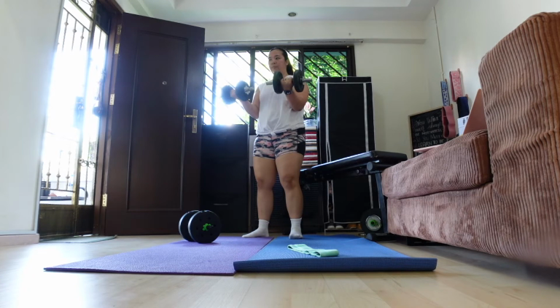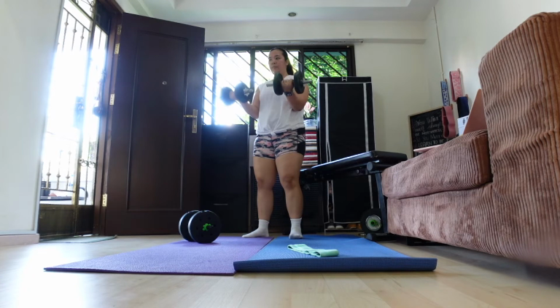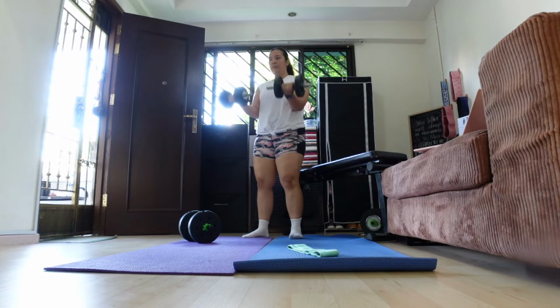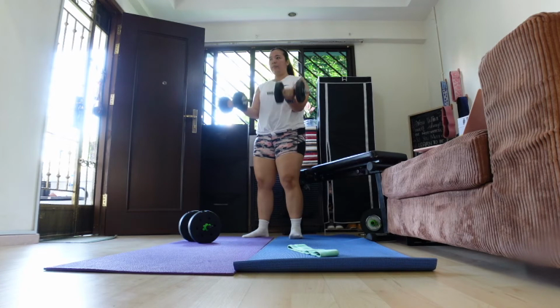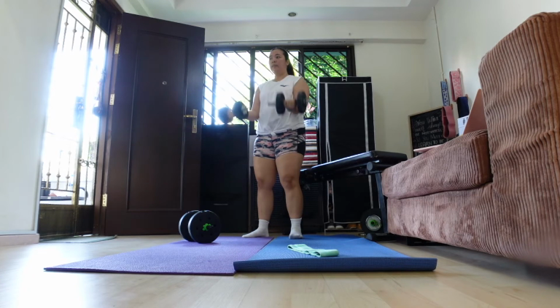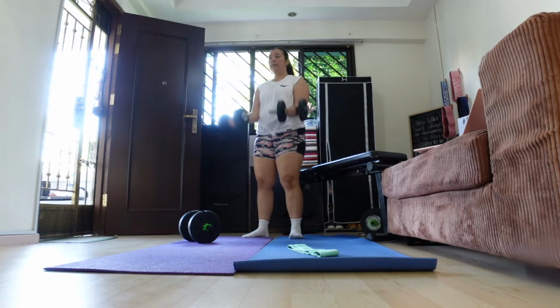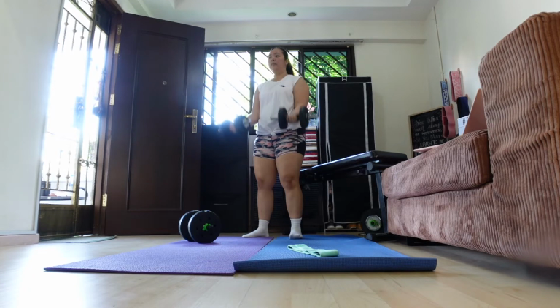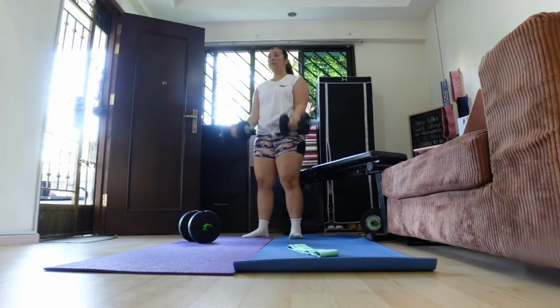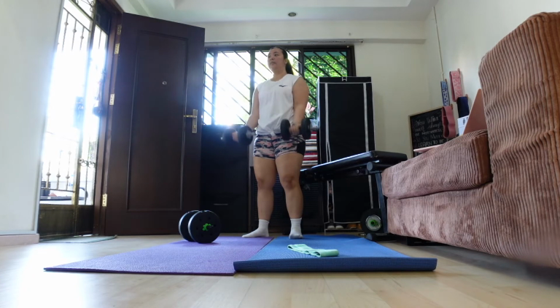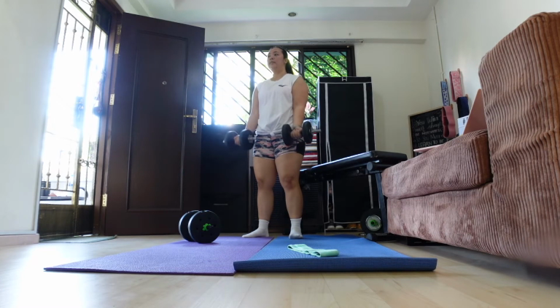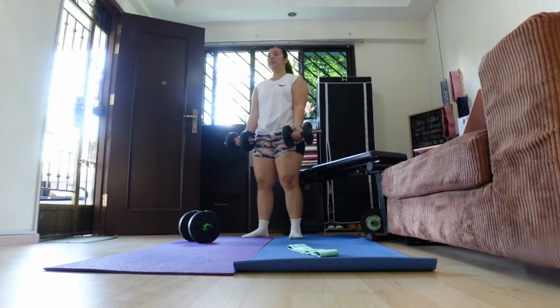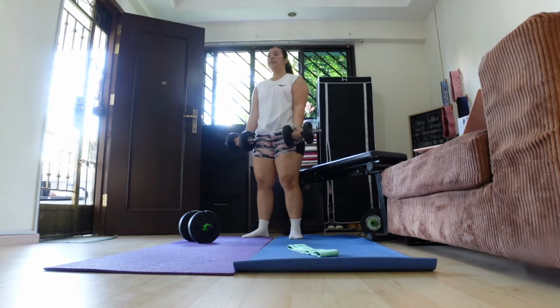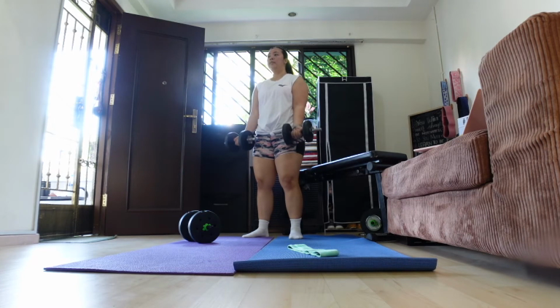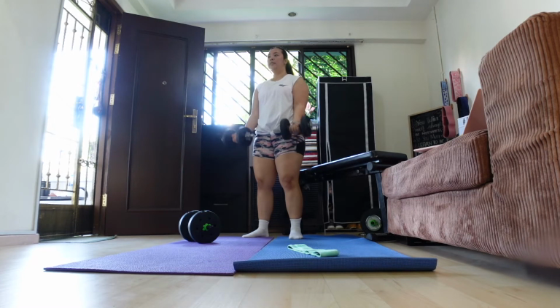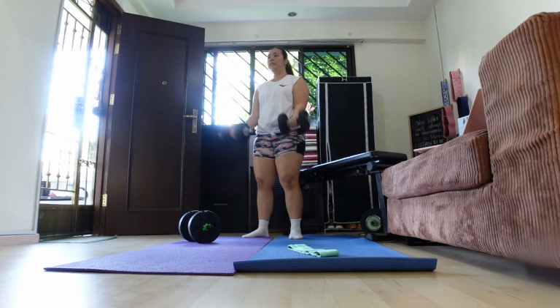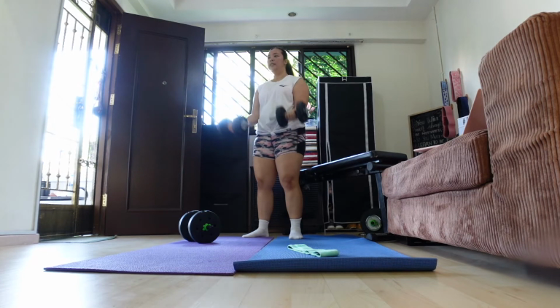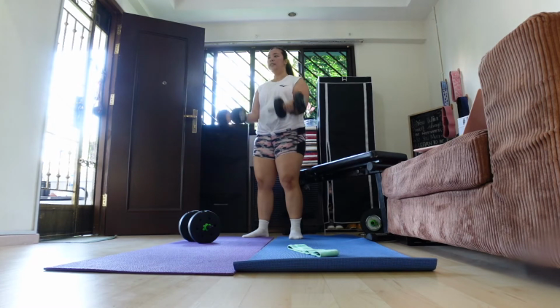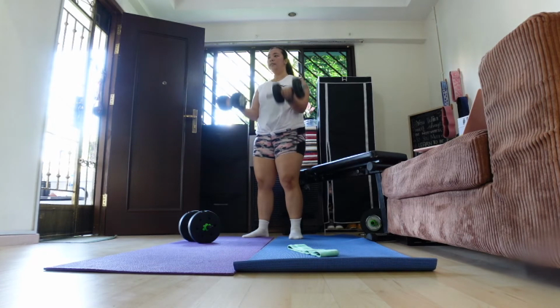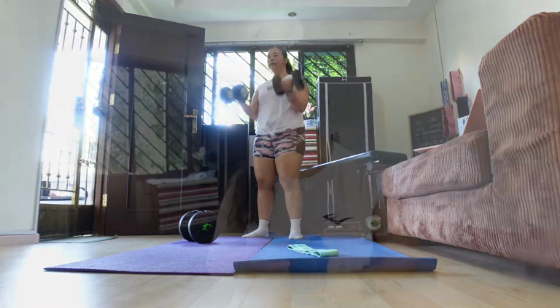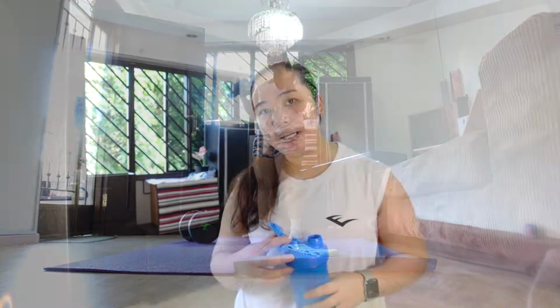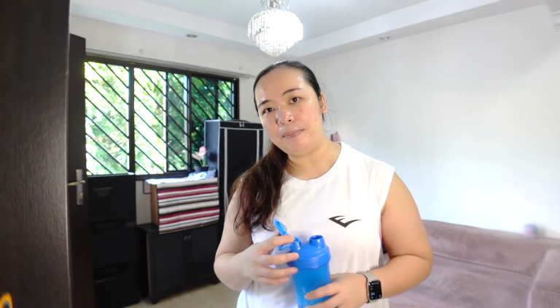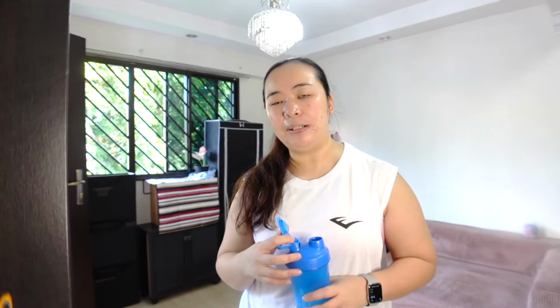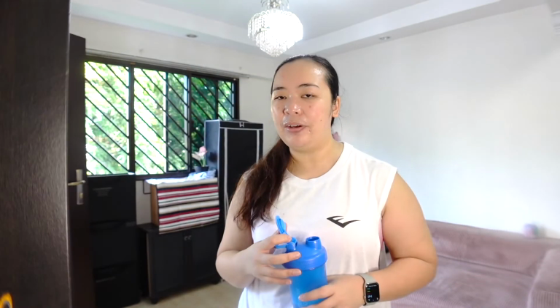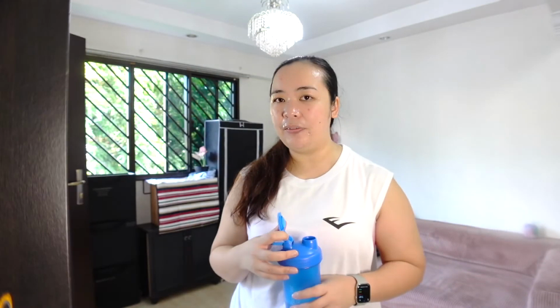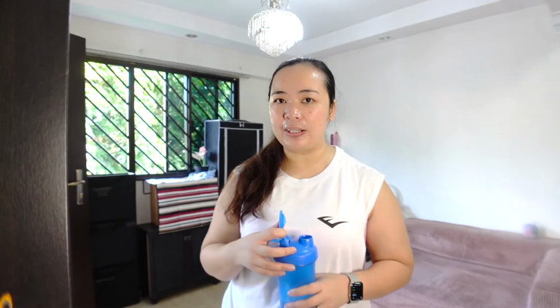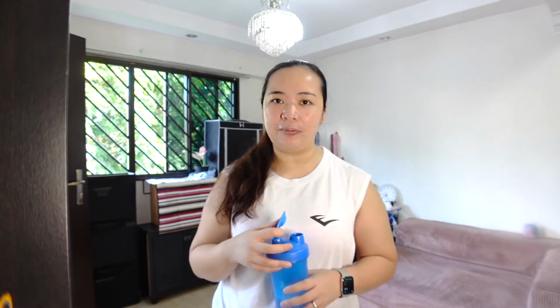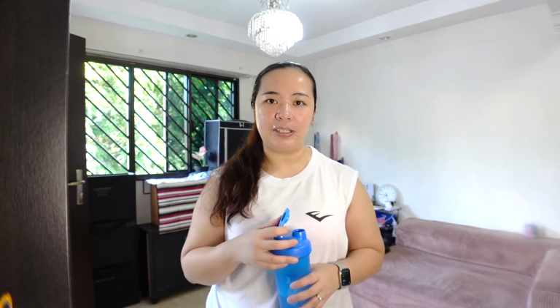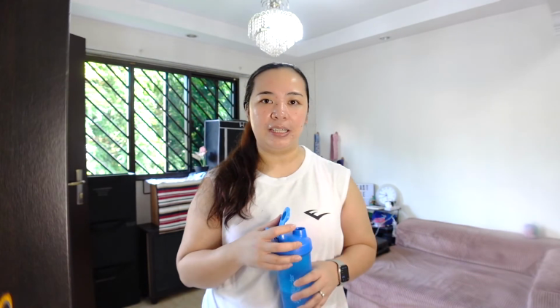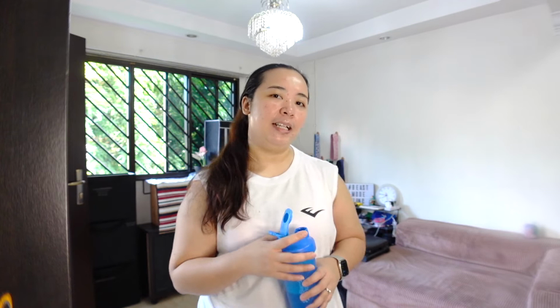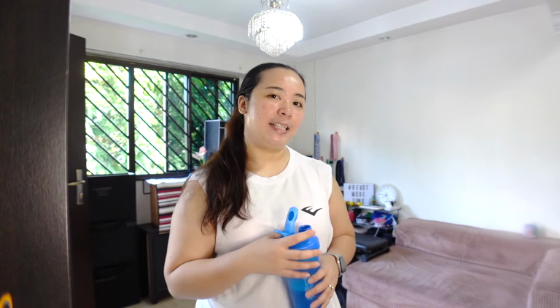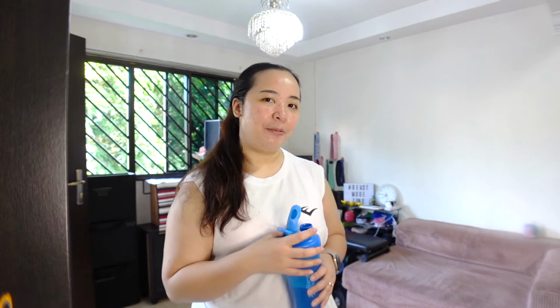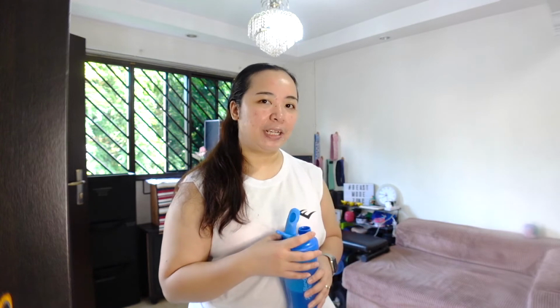I'm so excited to do an upper body day today. It's a quick one but a very effective one — let's get working!